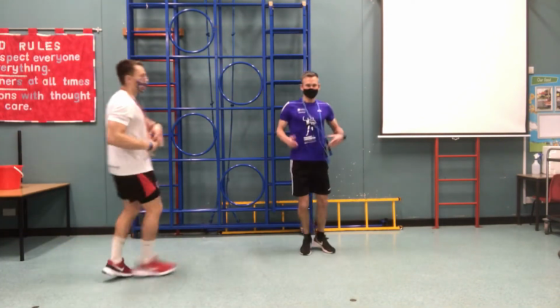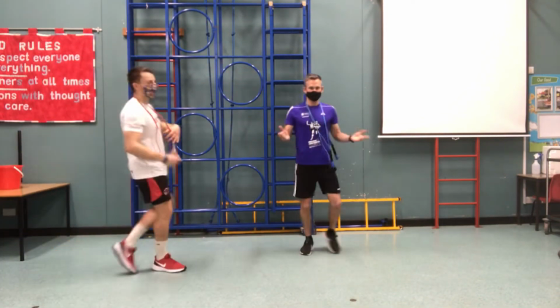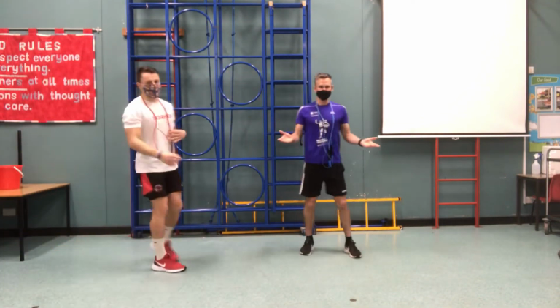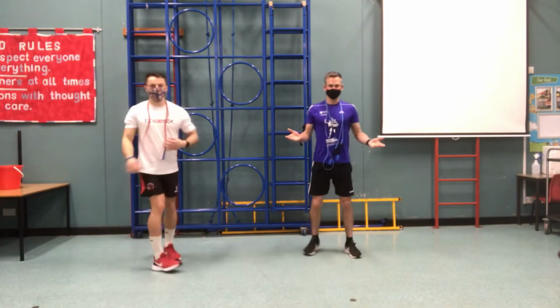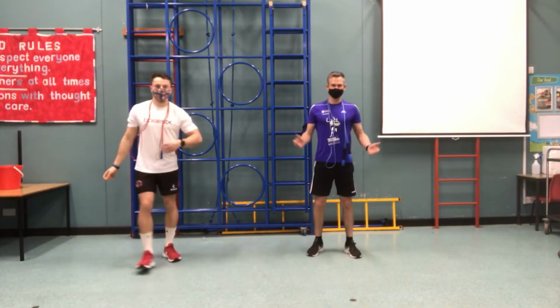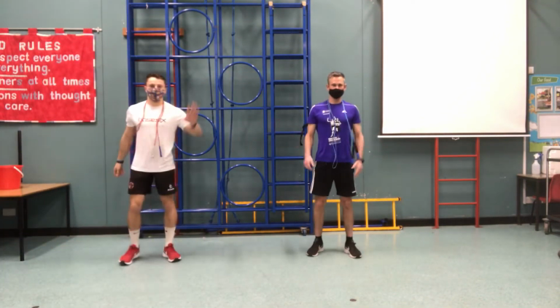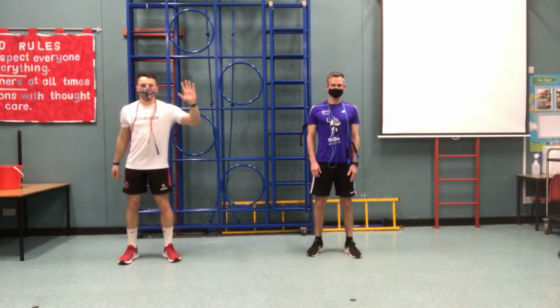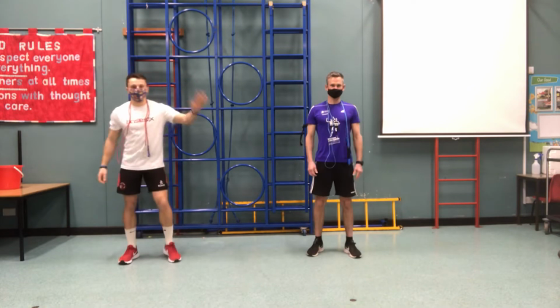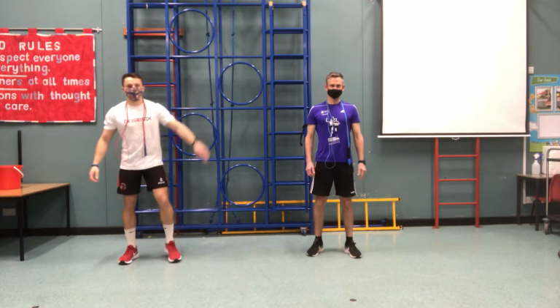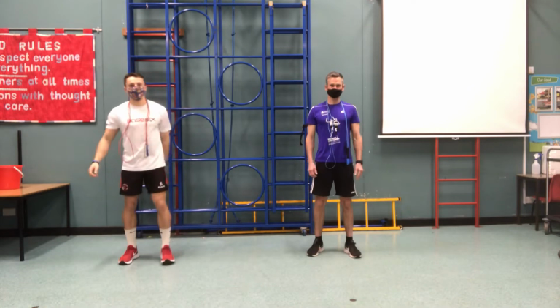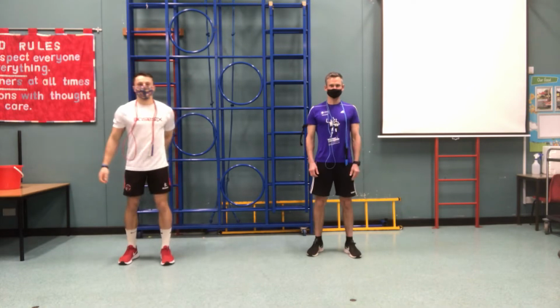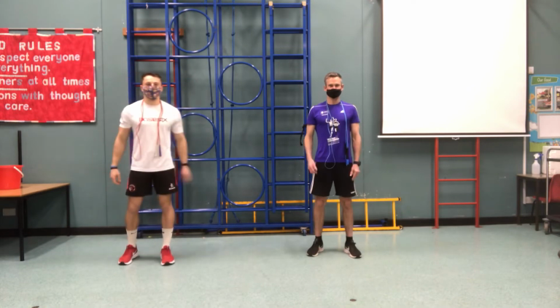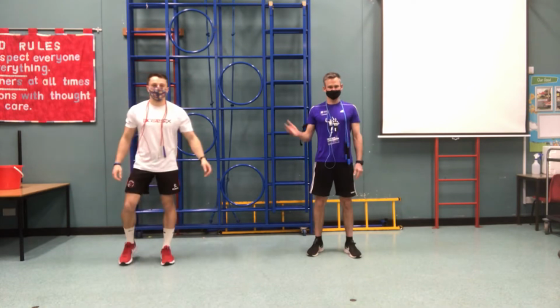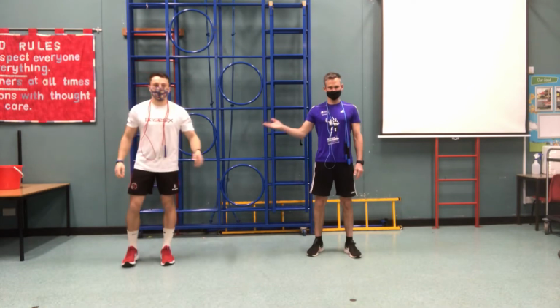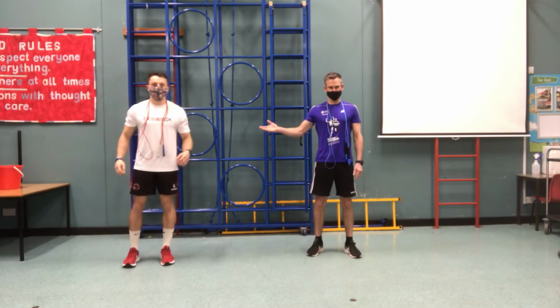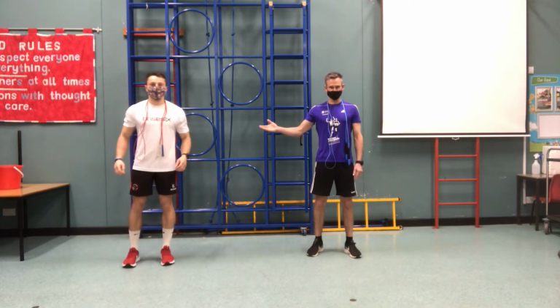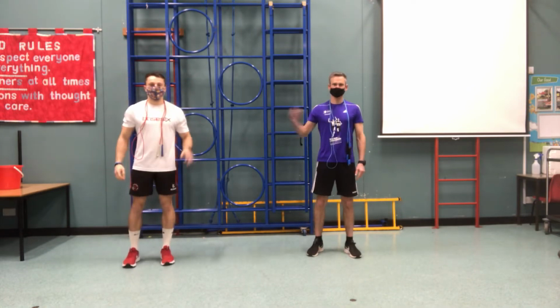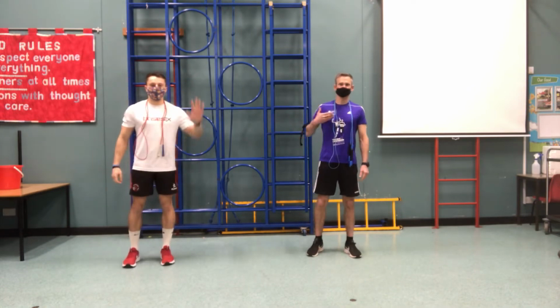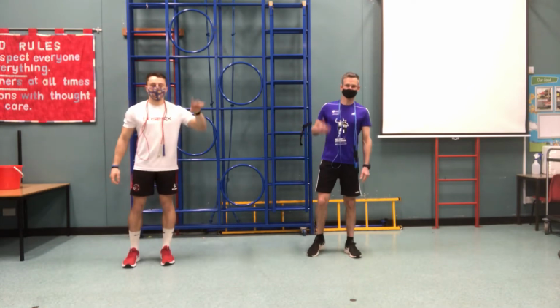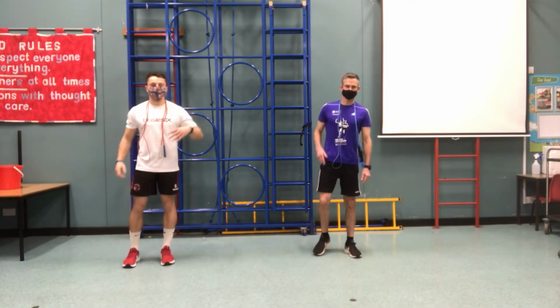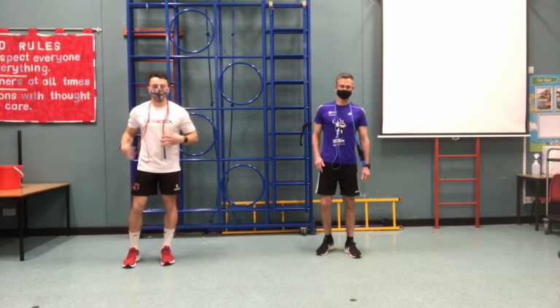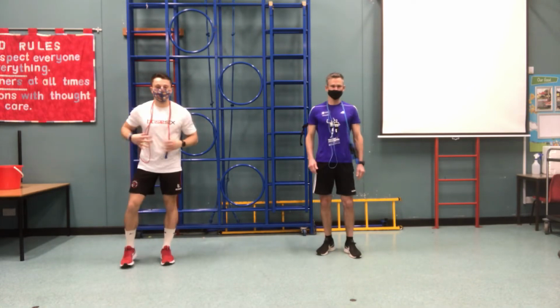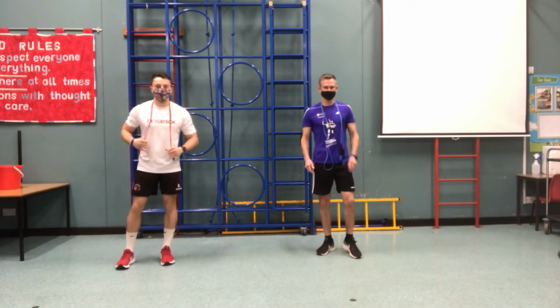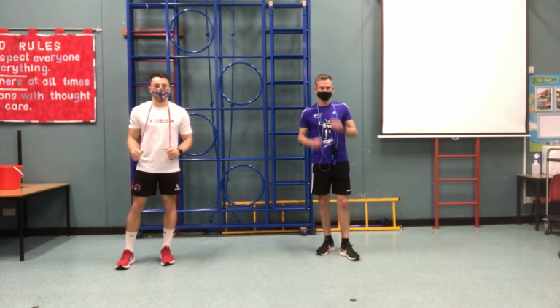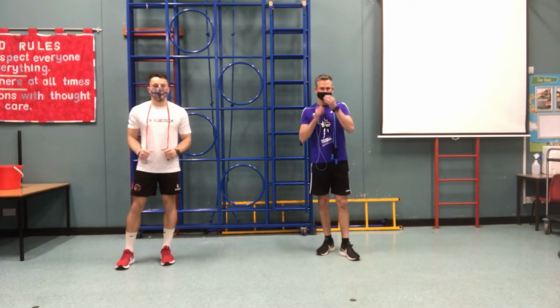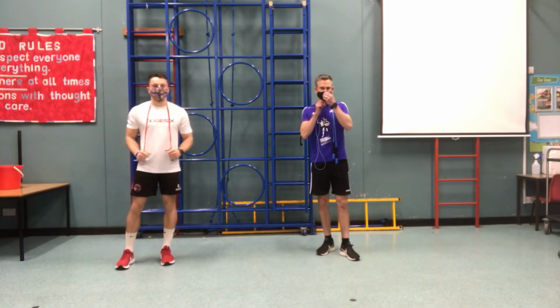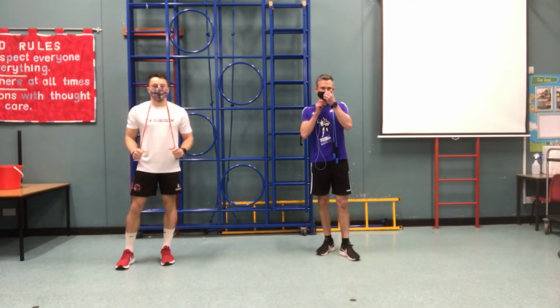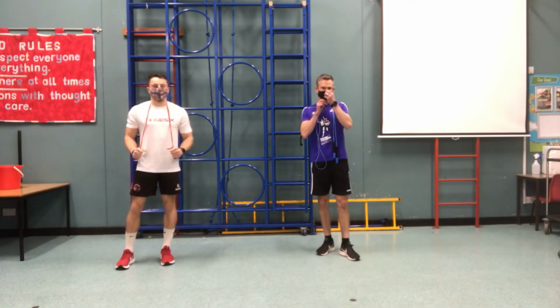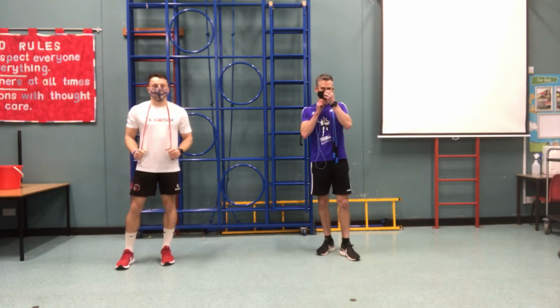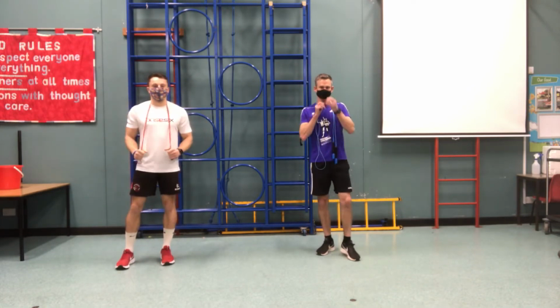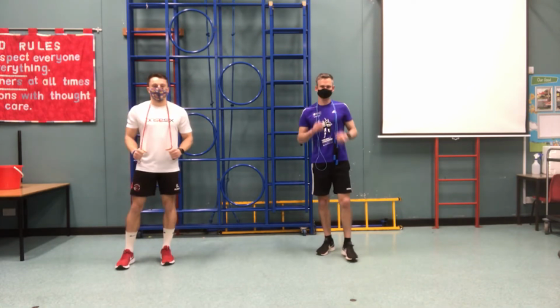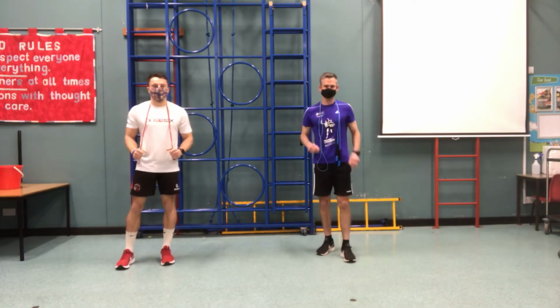Hello, we are the Masked Skippers. This is Mr H. Hello. I'm Mr Jones. We're here to give you a skipping tutorial.